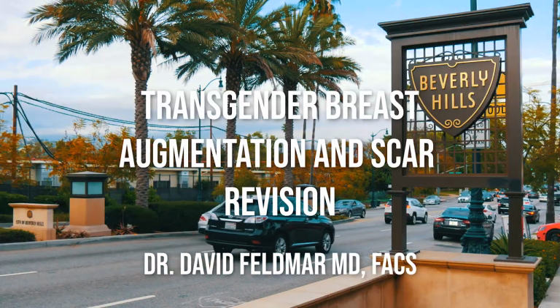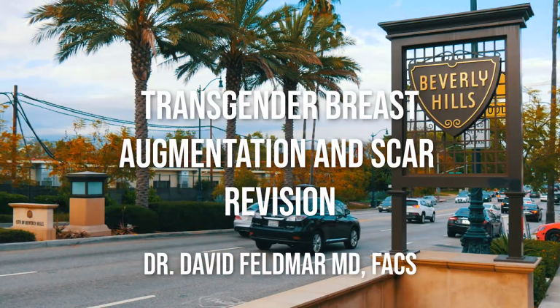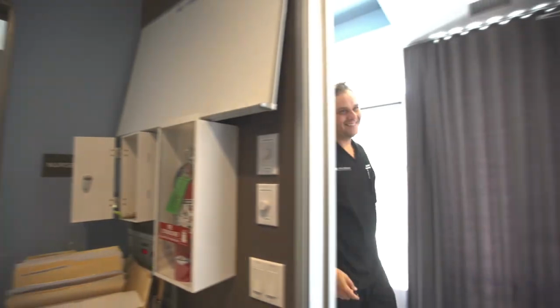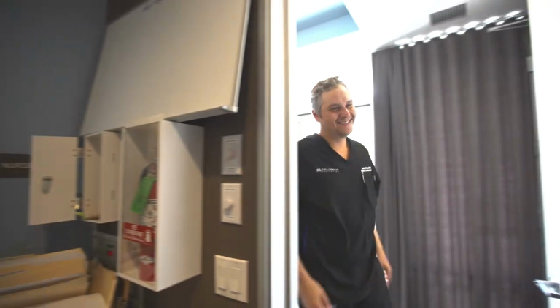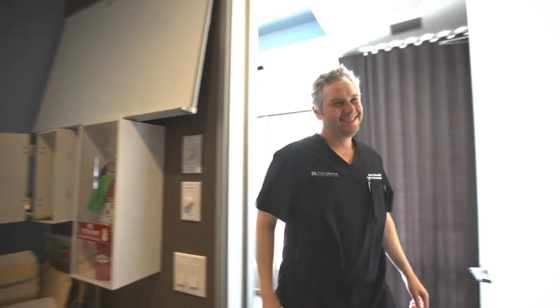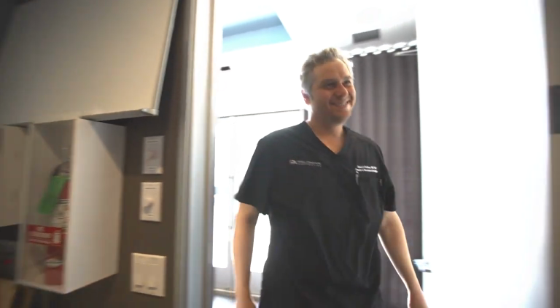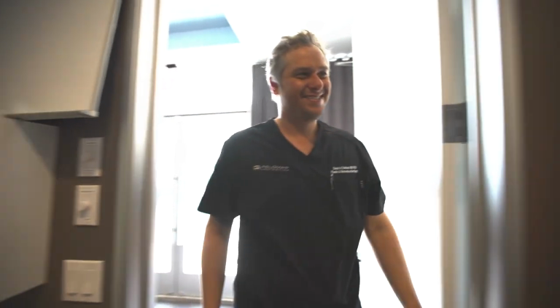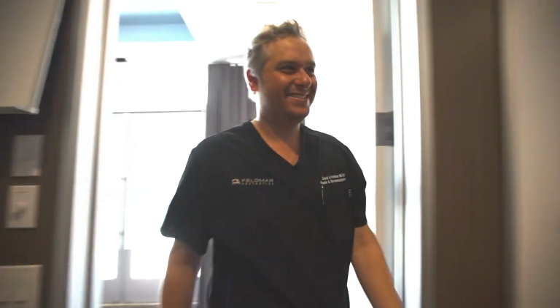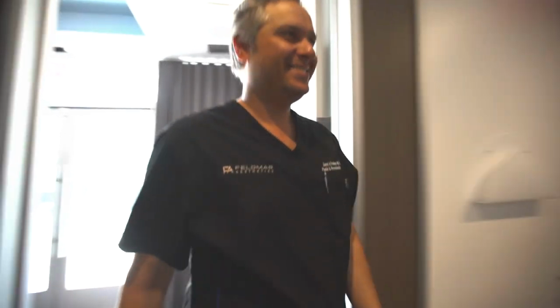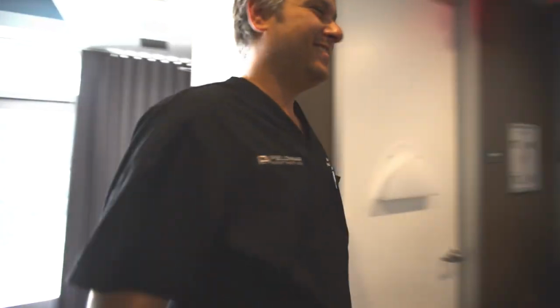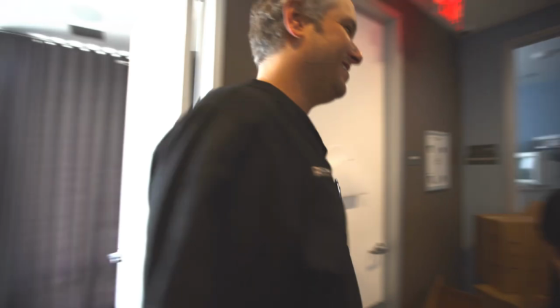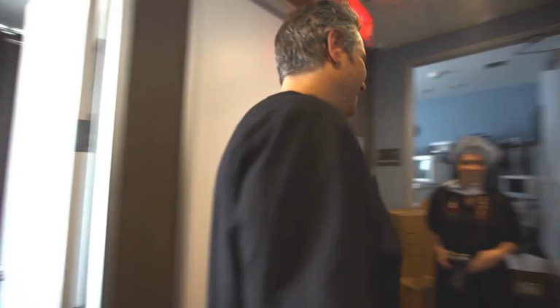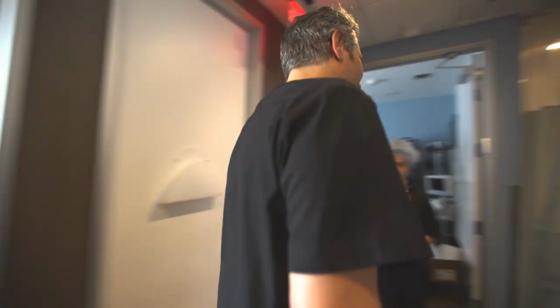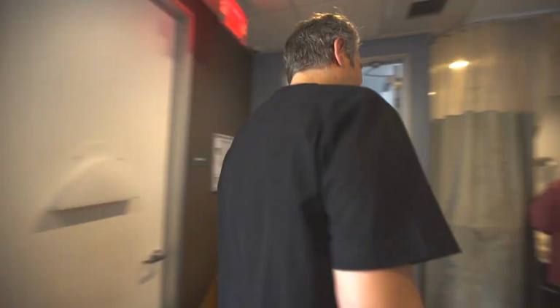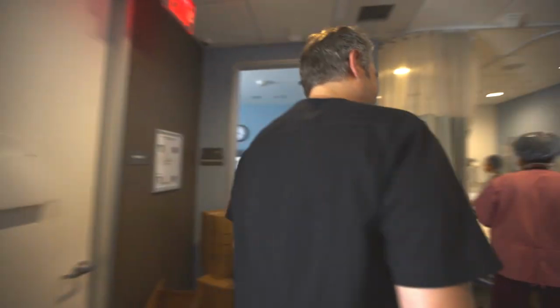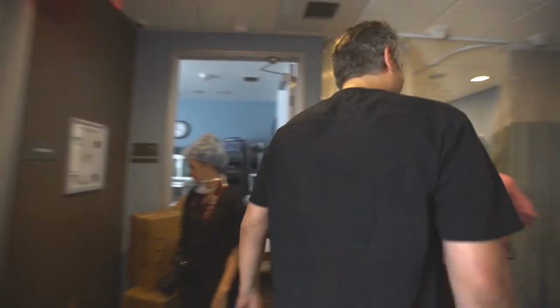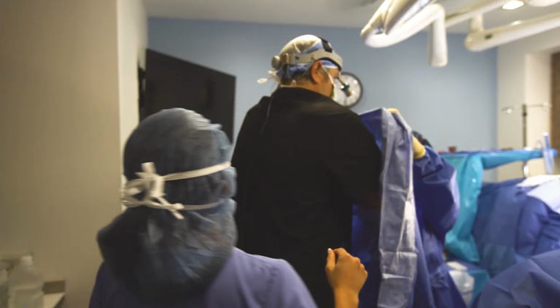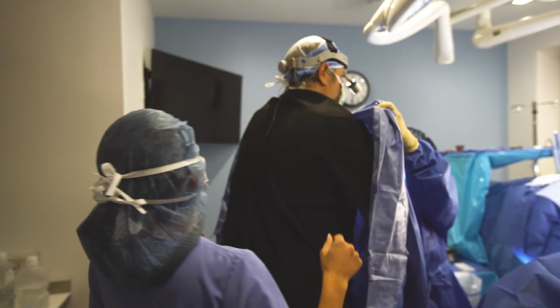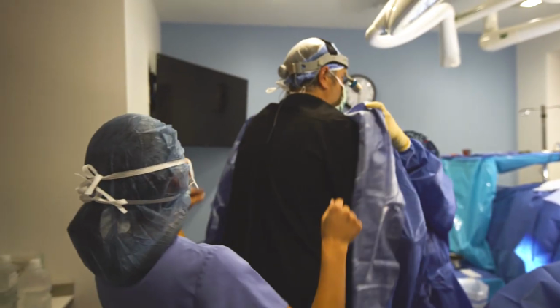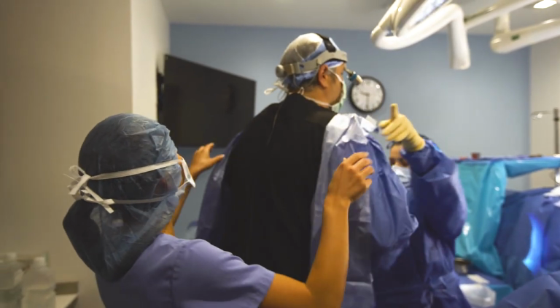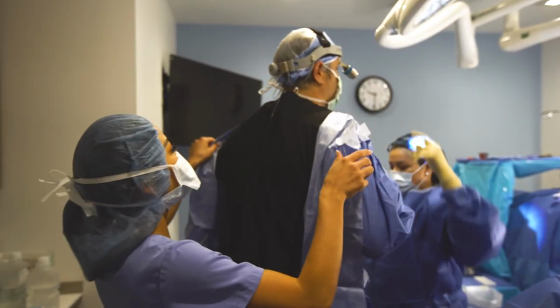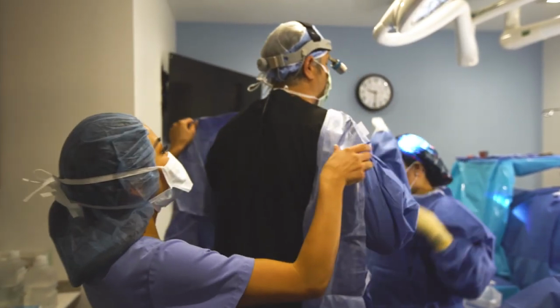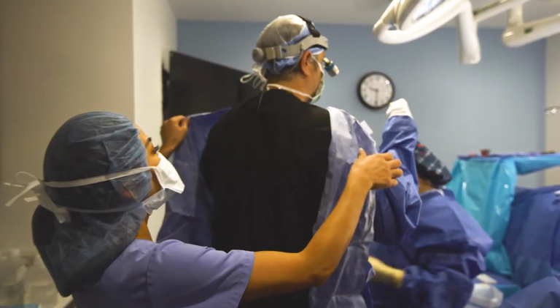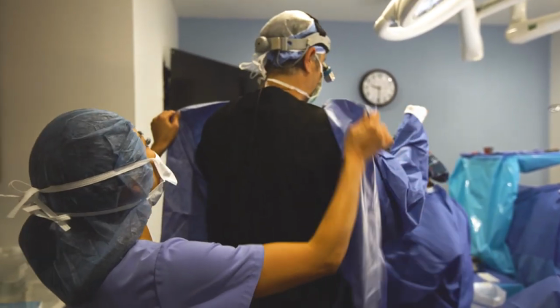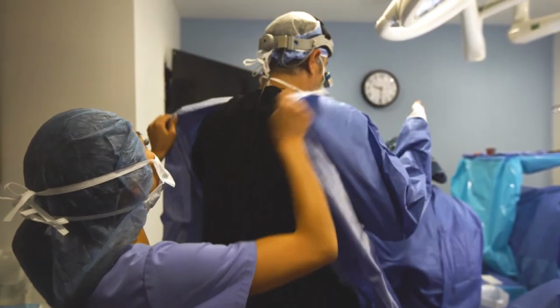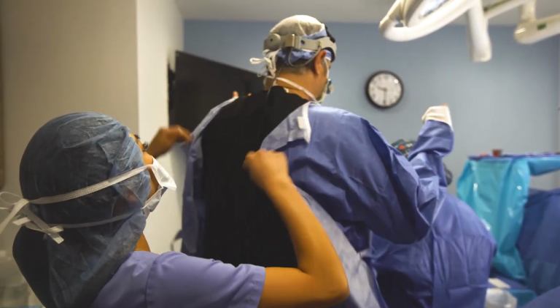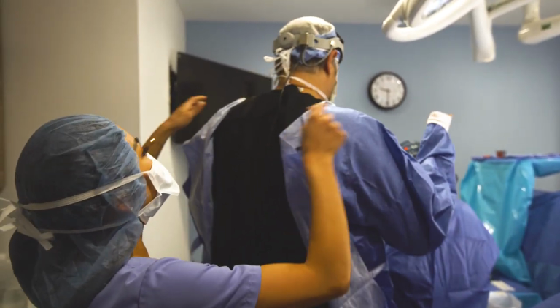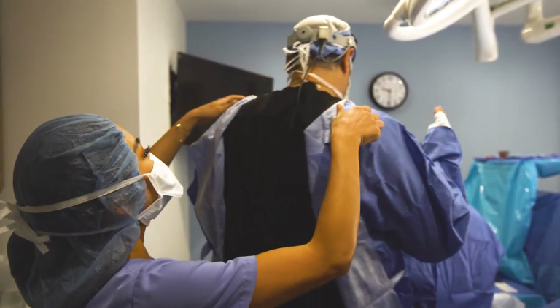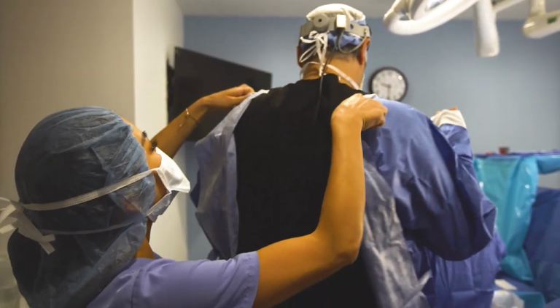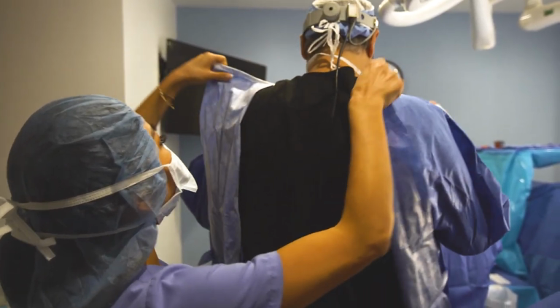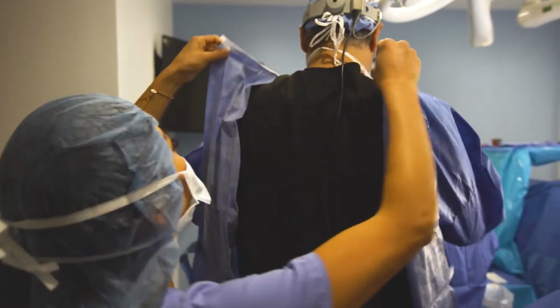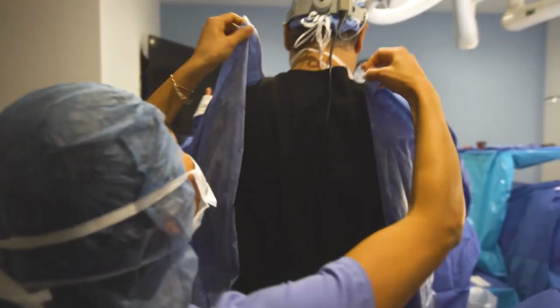I will be walking you through a breast augmentation, scar revision, and a remove and replacement of breast implants.